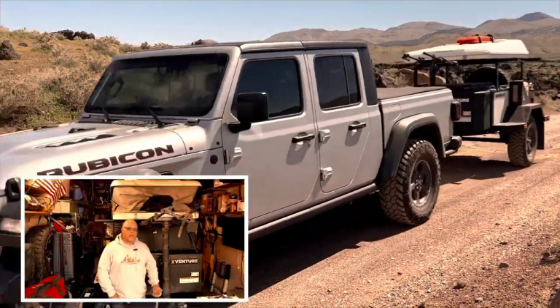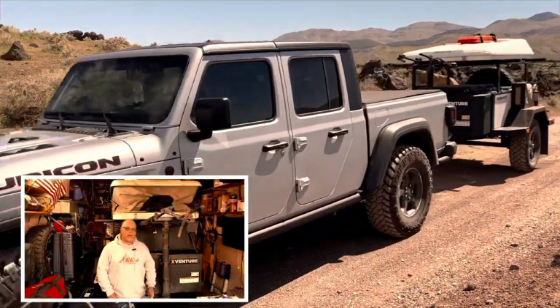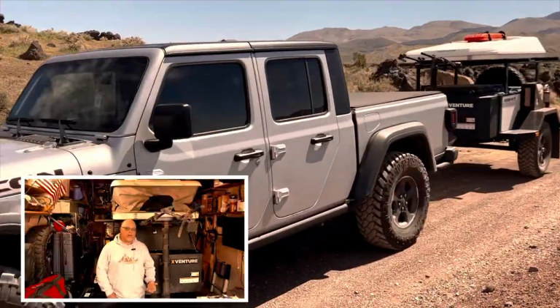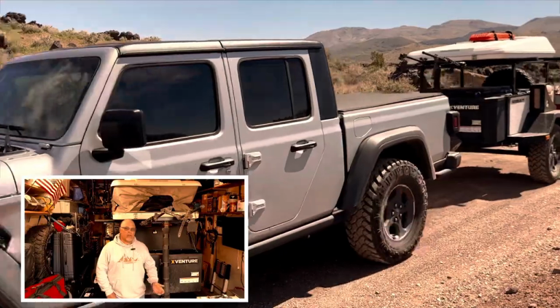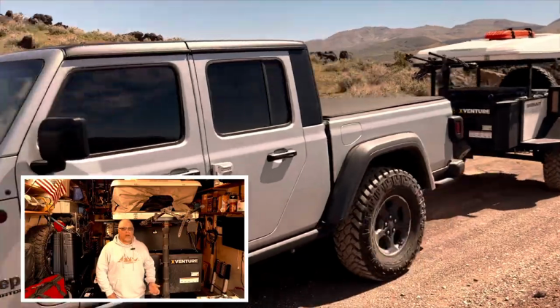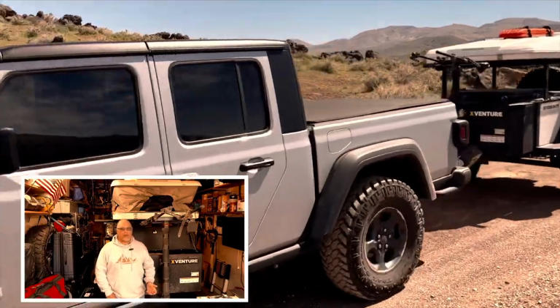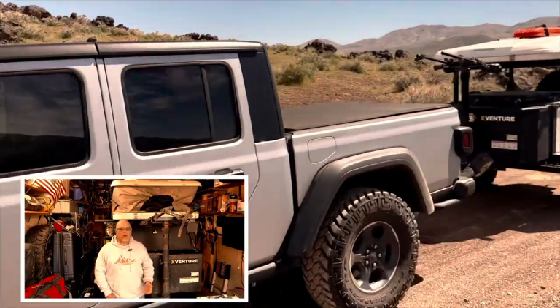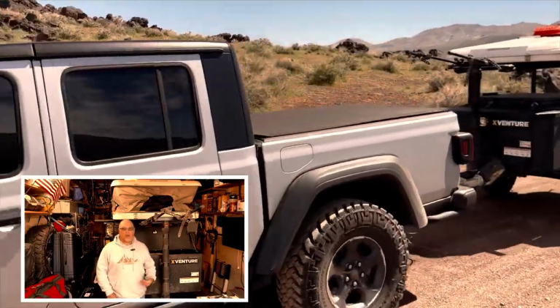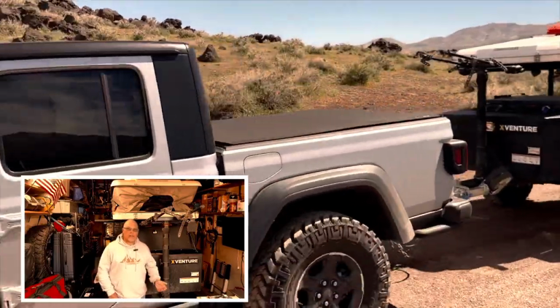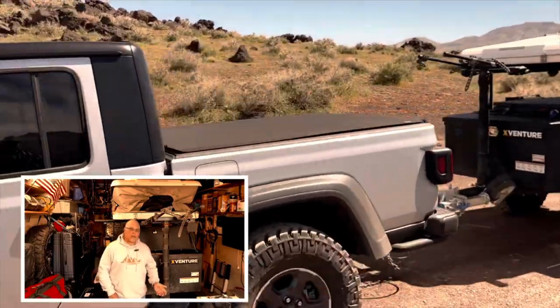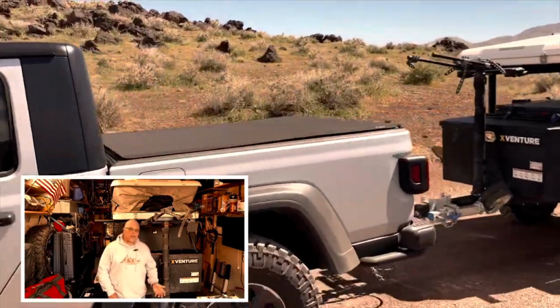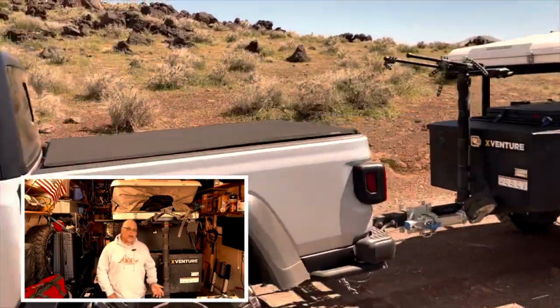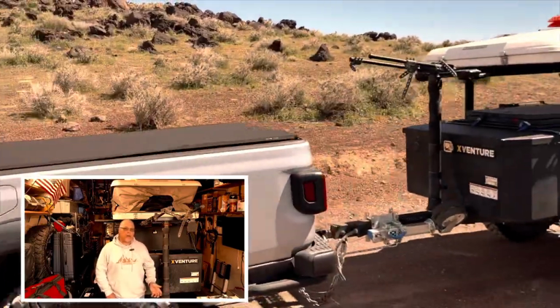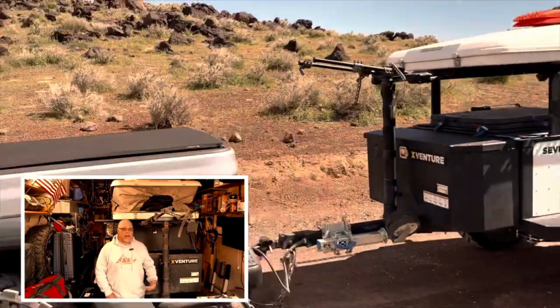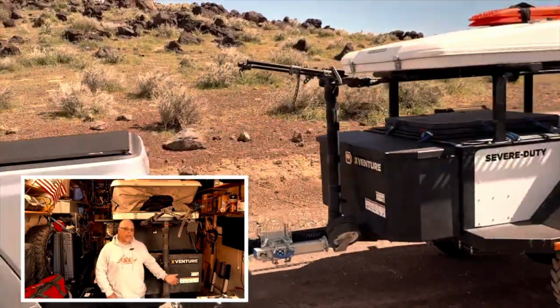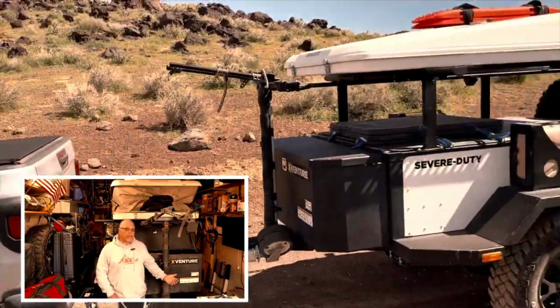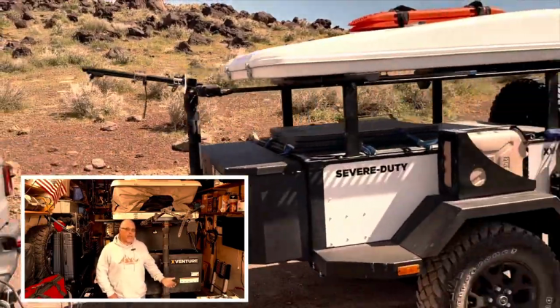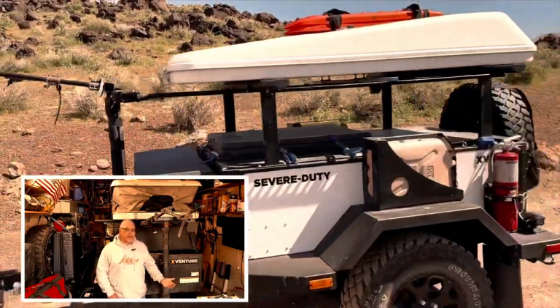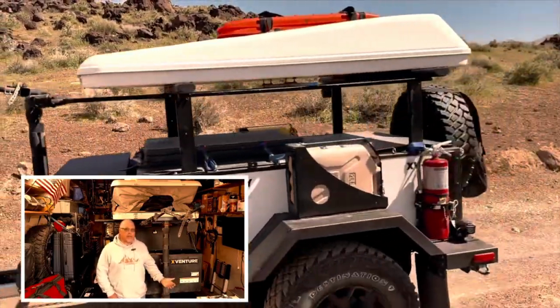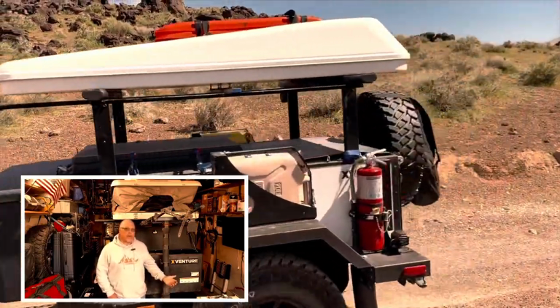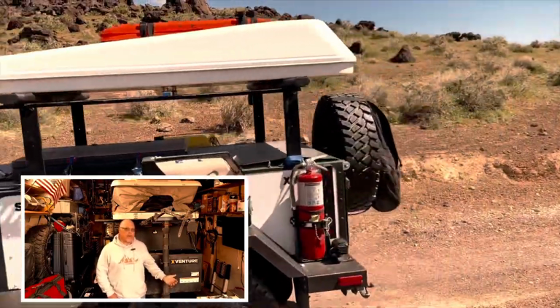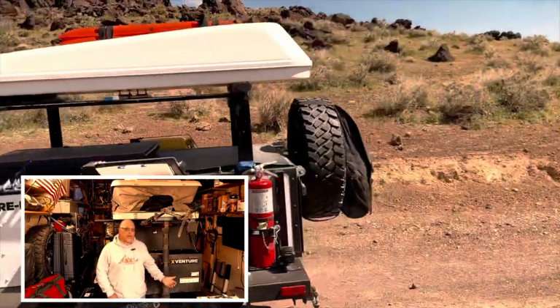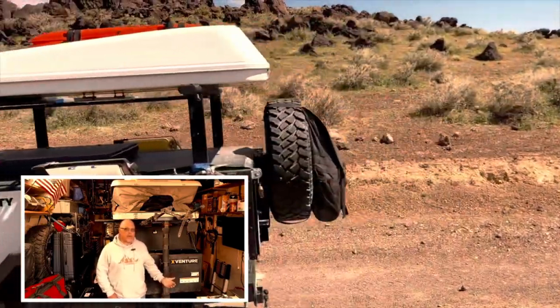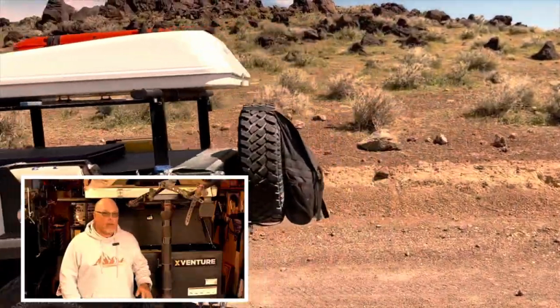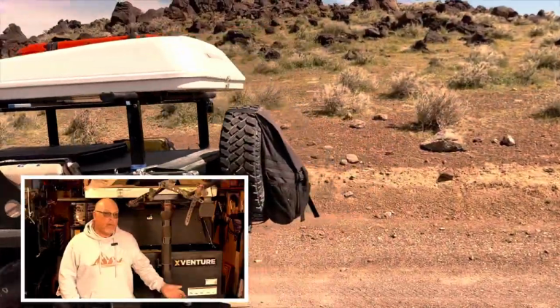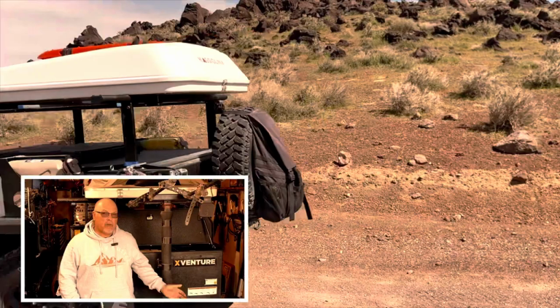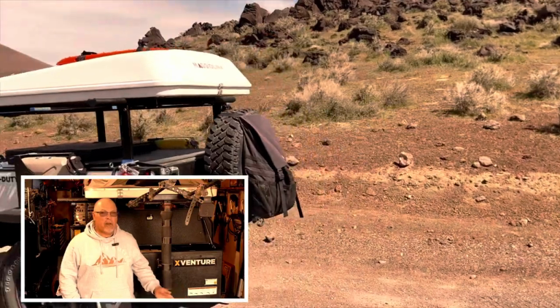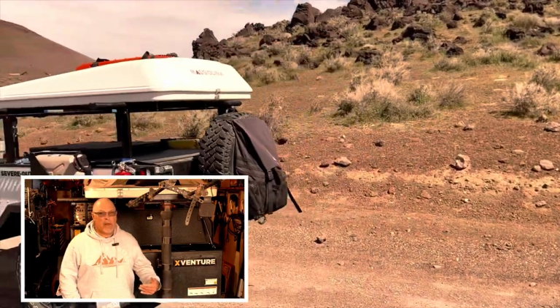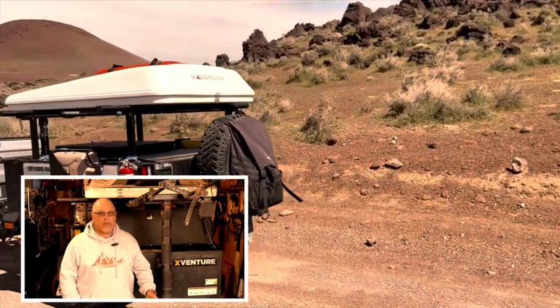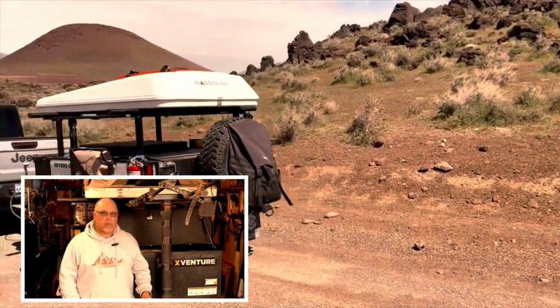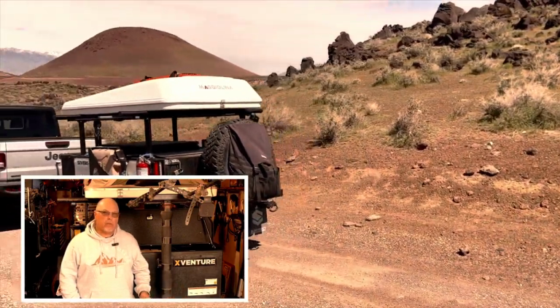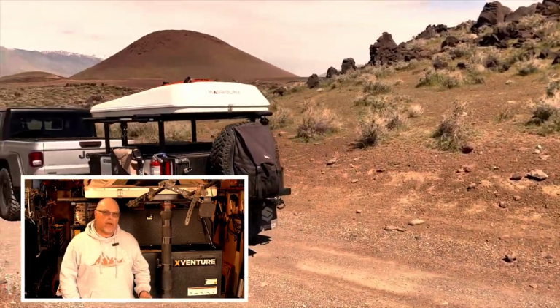This video is not sponsored. All the opinions in it are my own. Xventure didn't ask me to make this video. They didn't pay for my trailer — I paid for it with my own money.